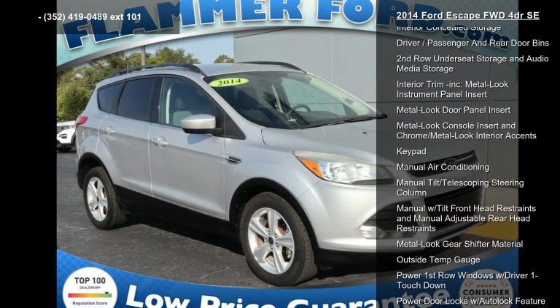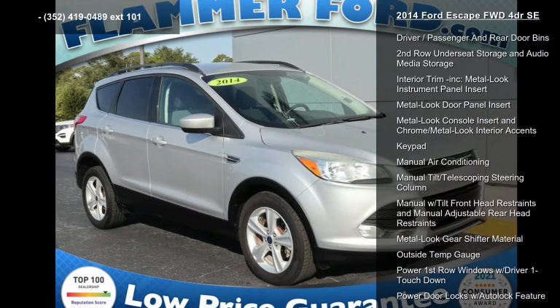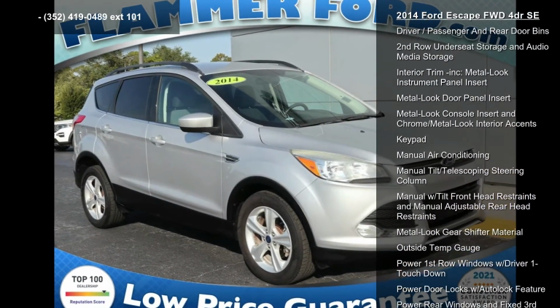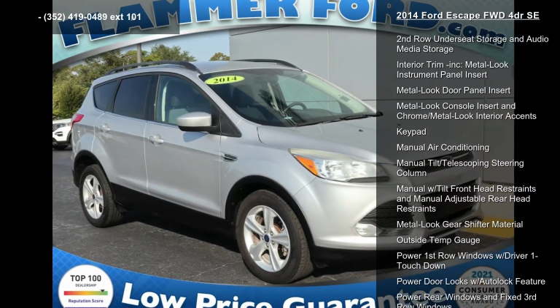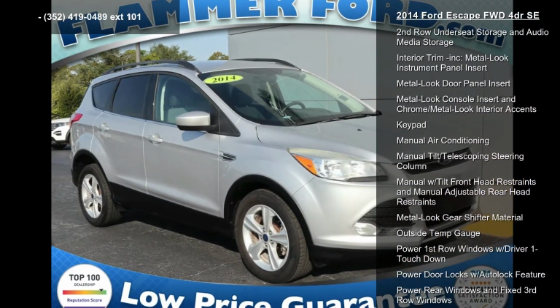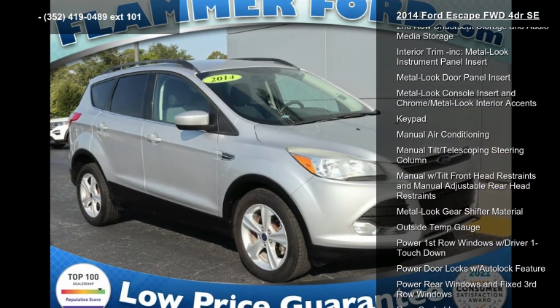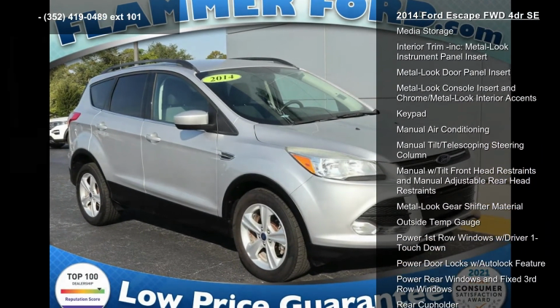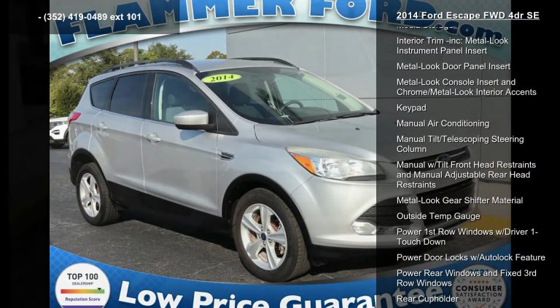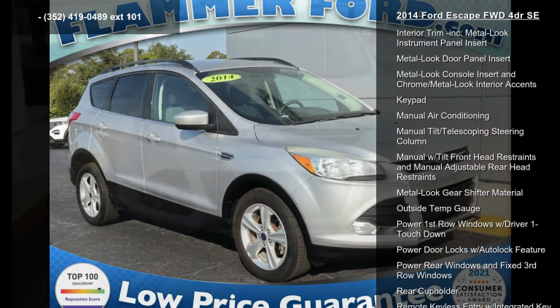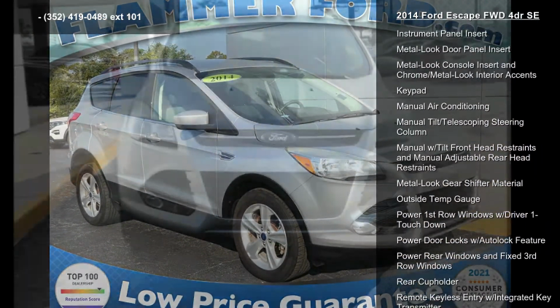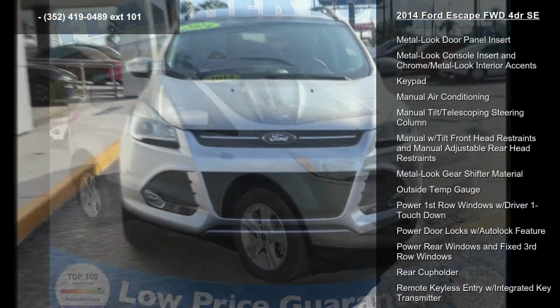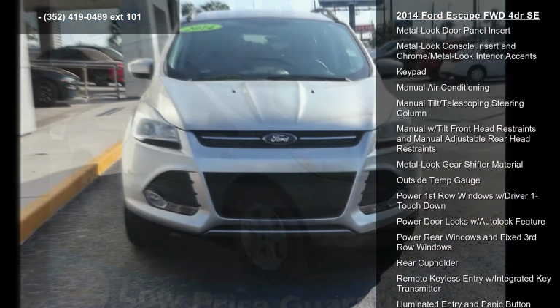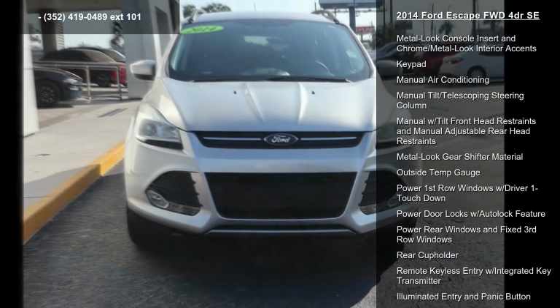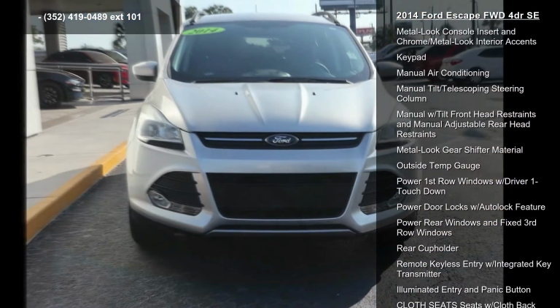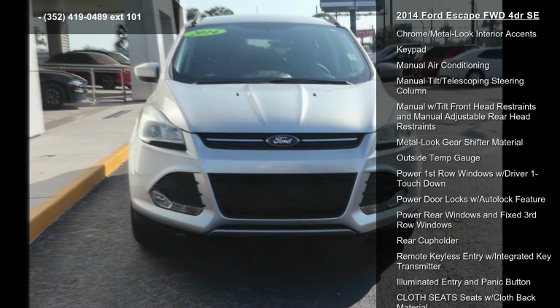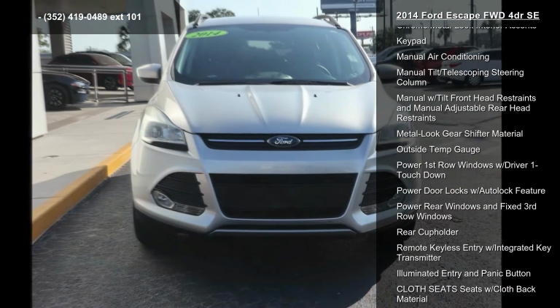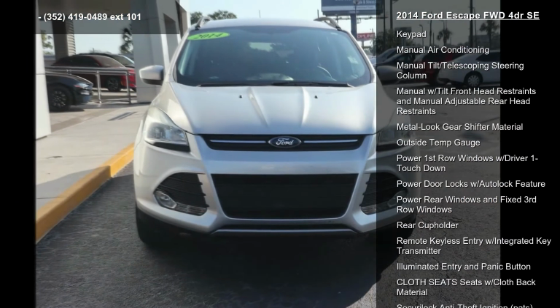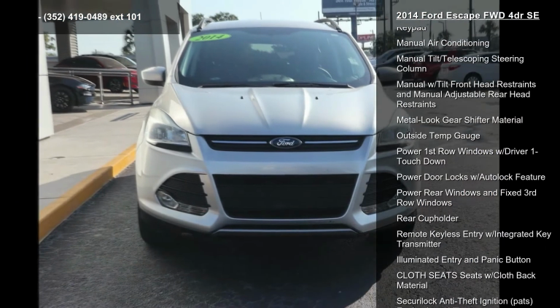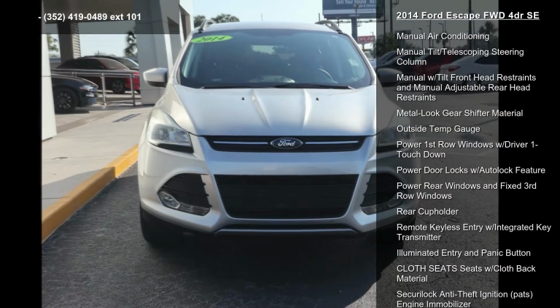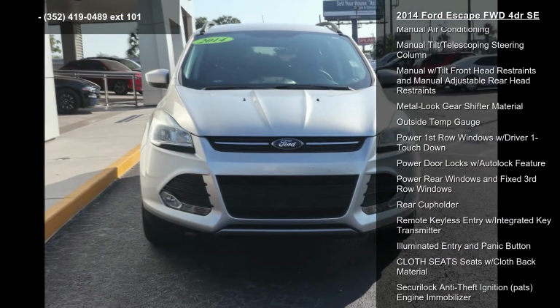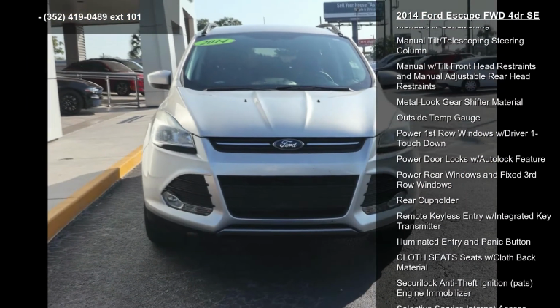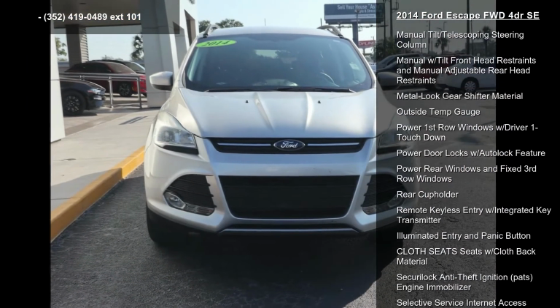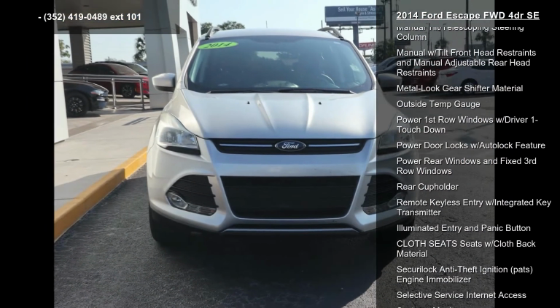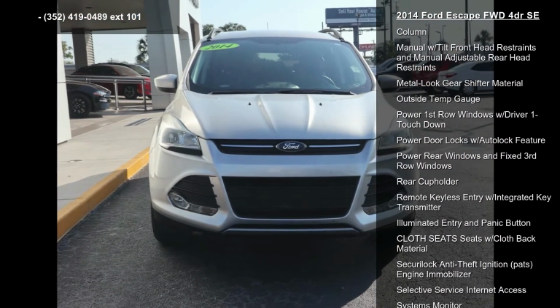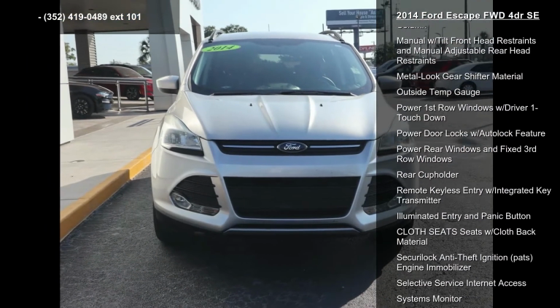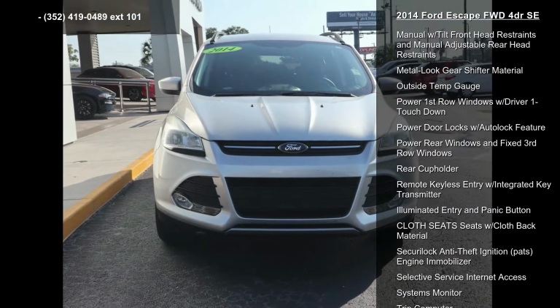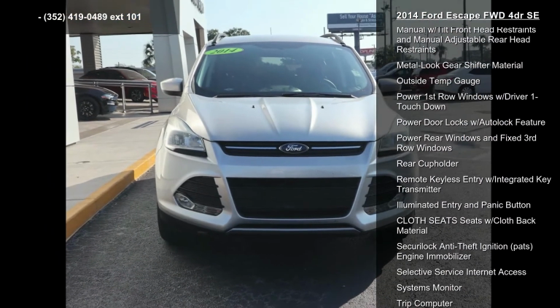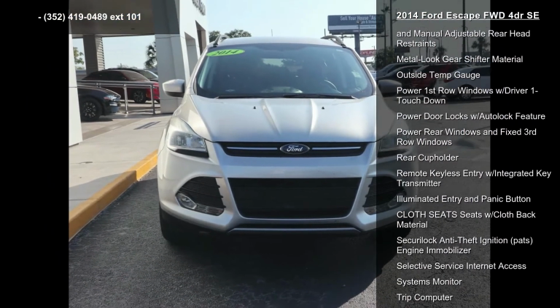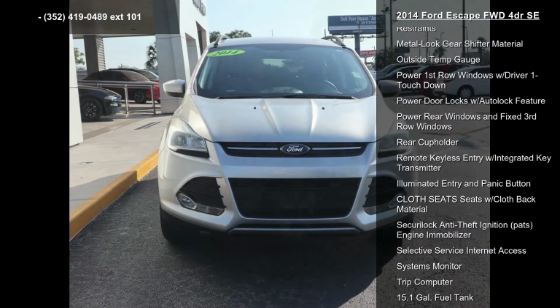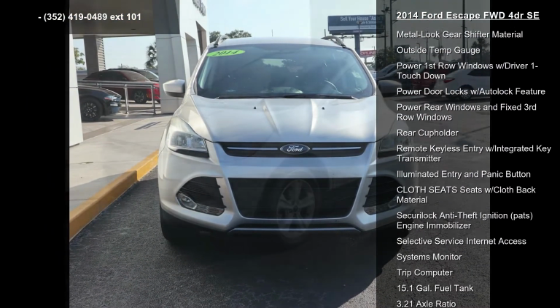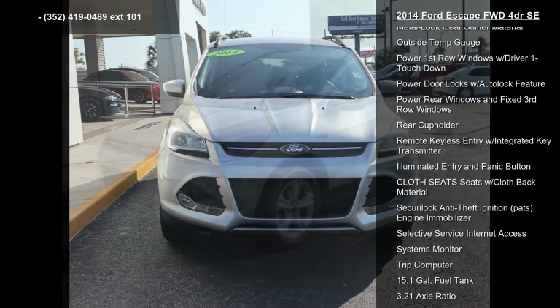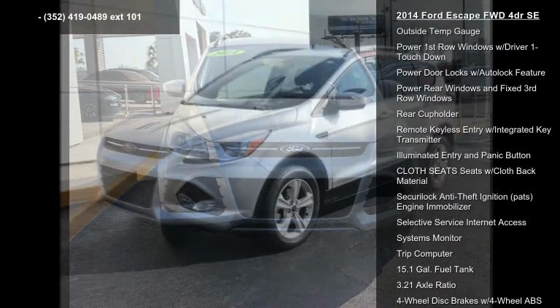Let us put you in the driver's seat today. Call or click to schedule a test drive.